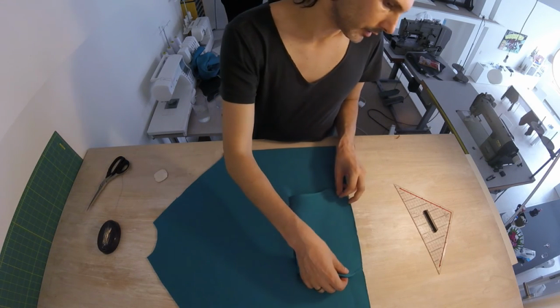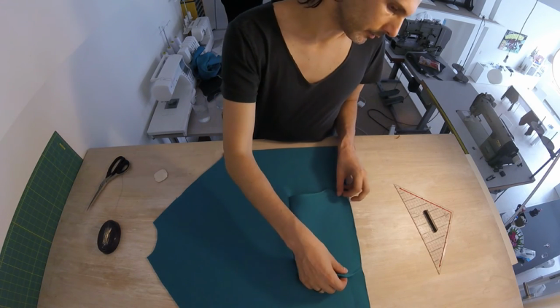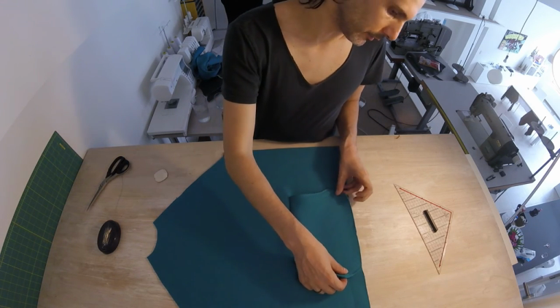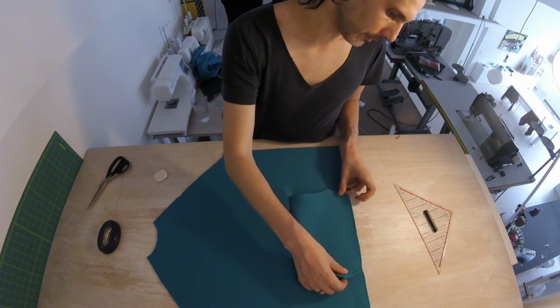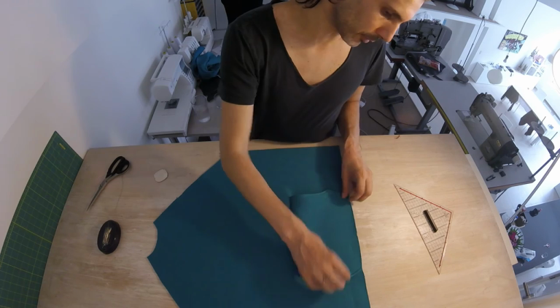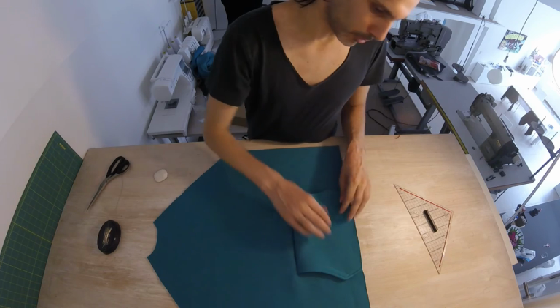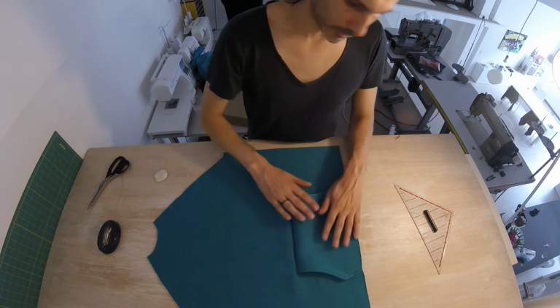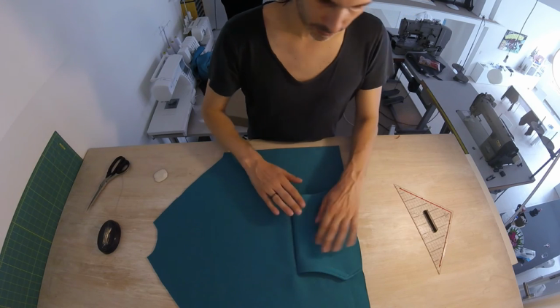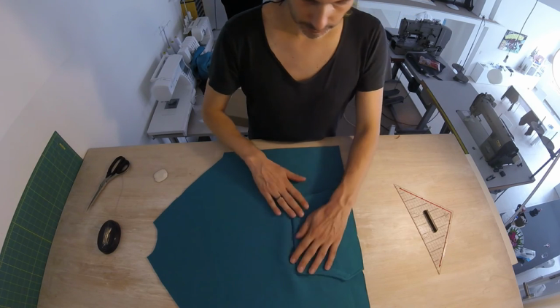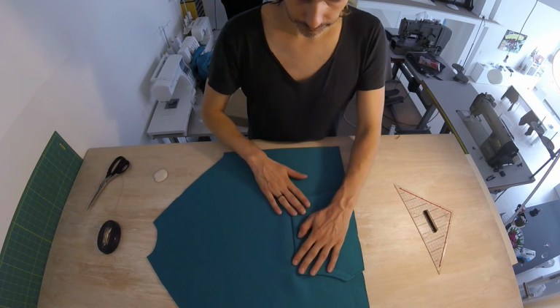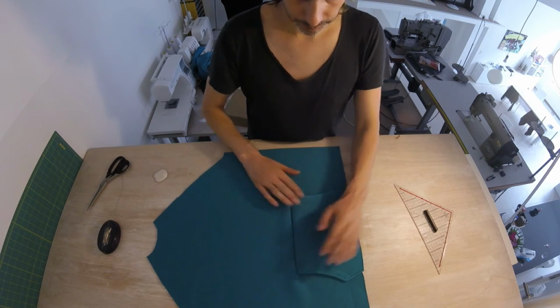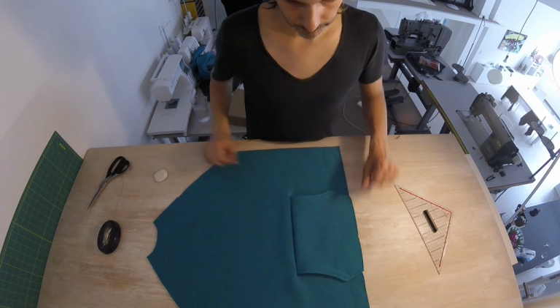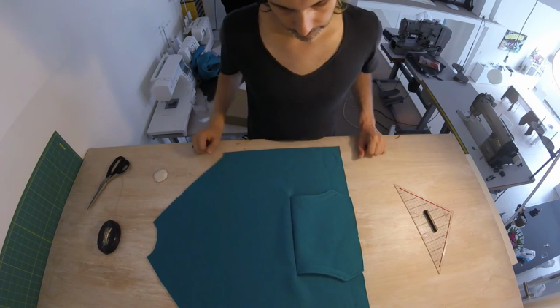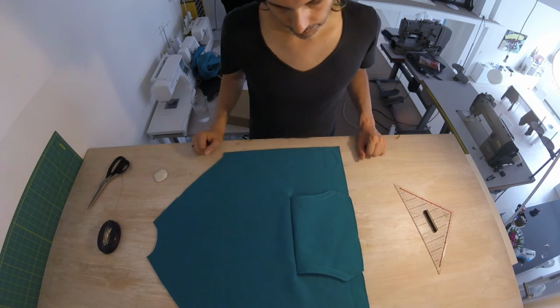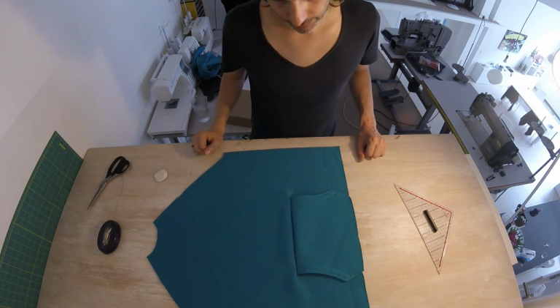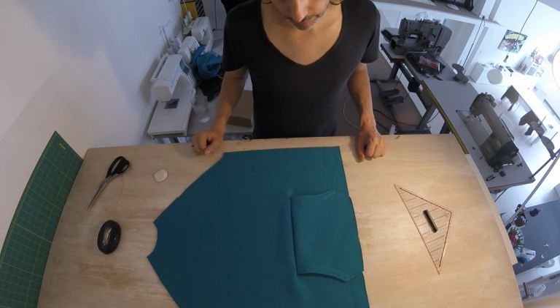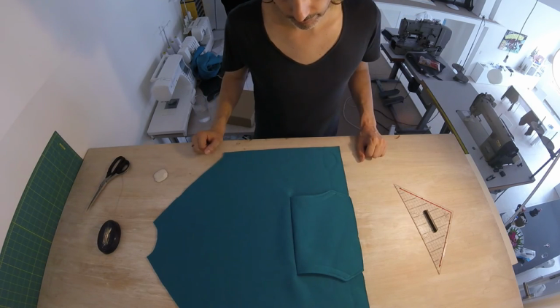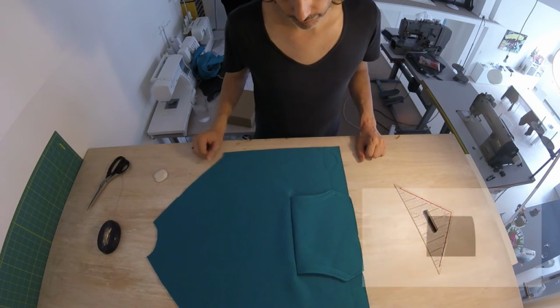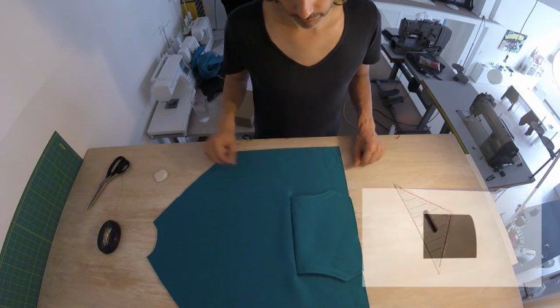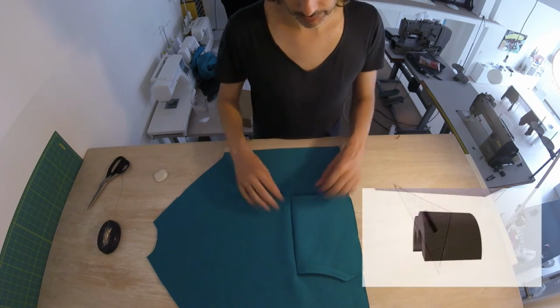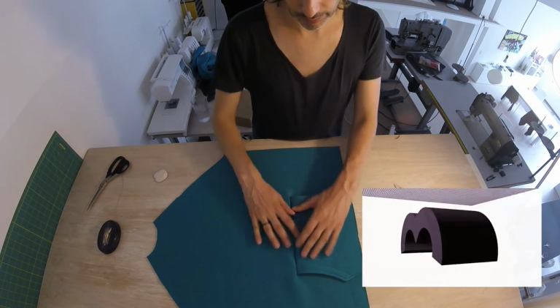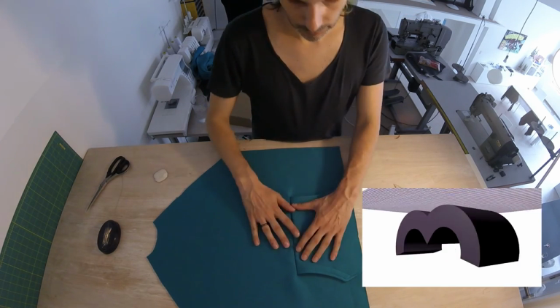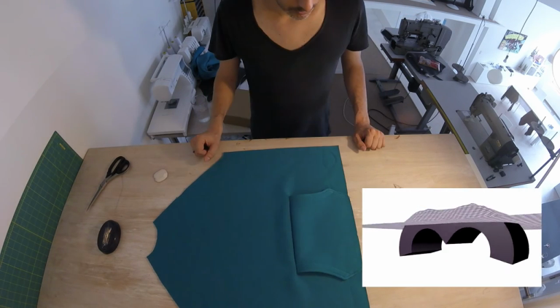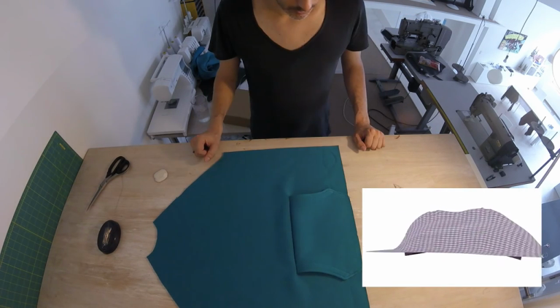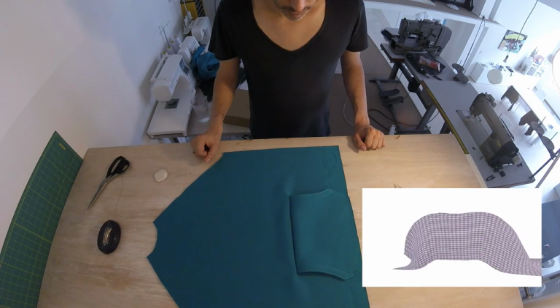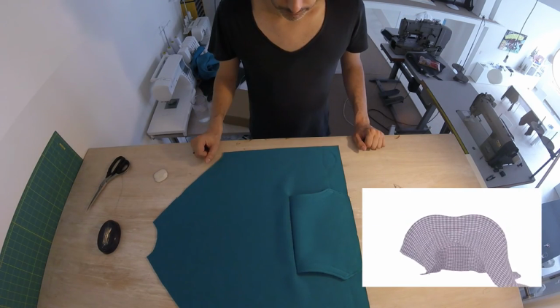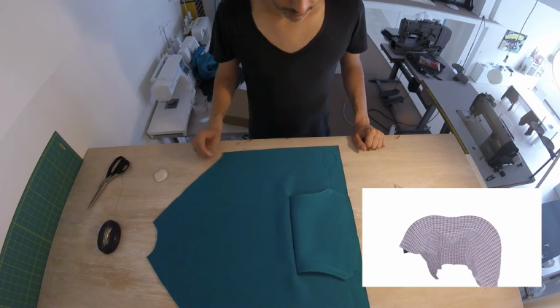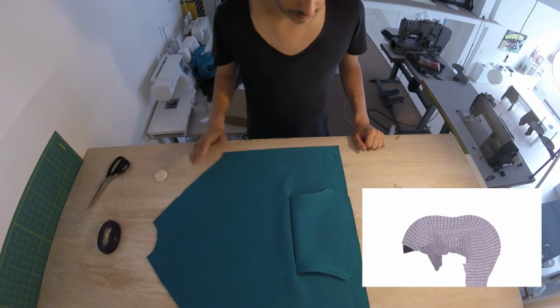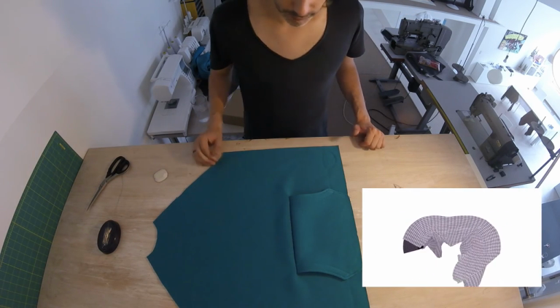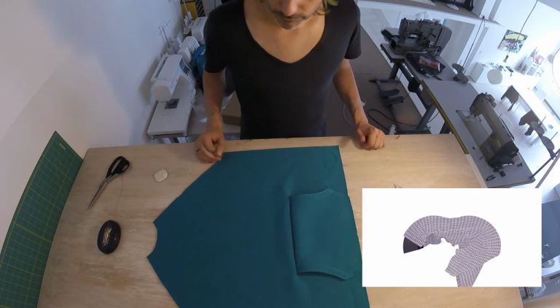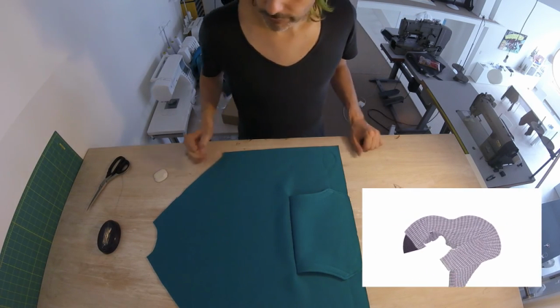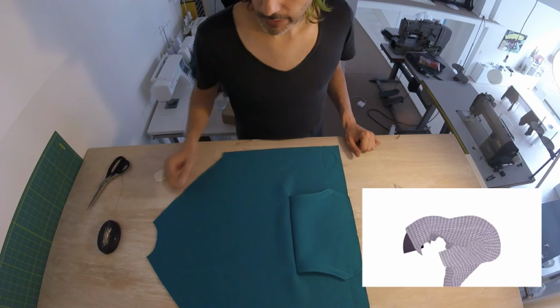When we flip our pocket over, that's what it's going to look like. That's it for the front for now.